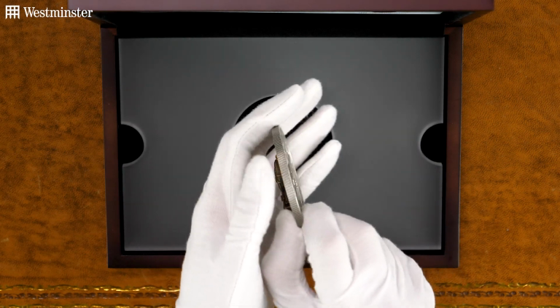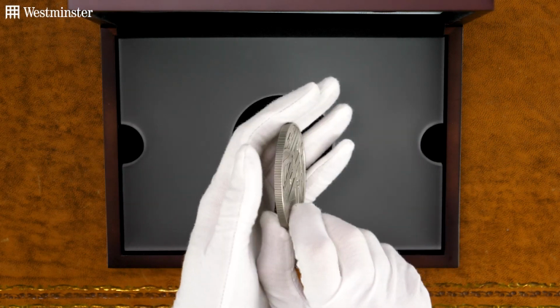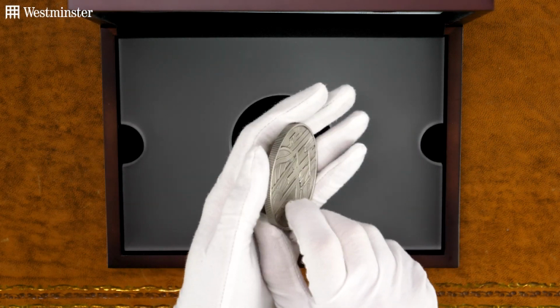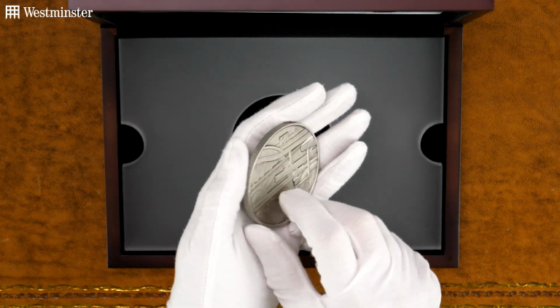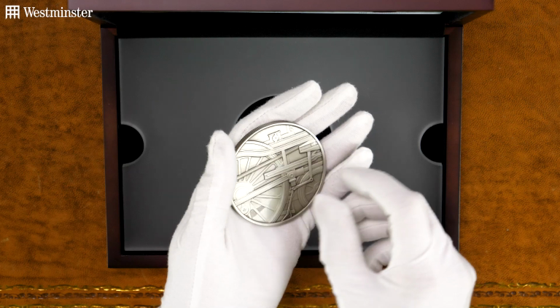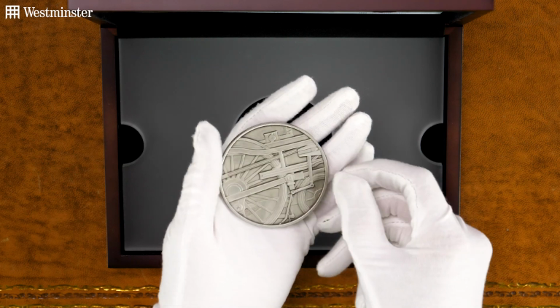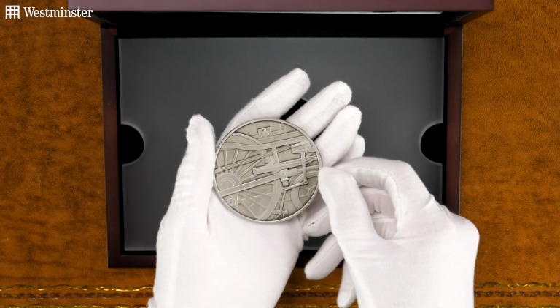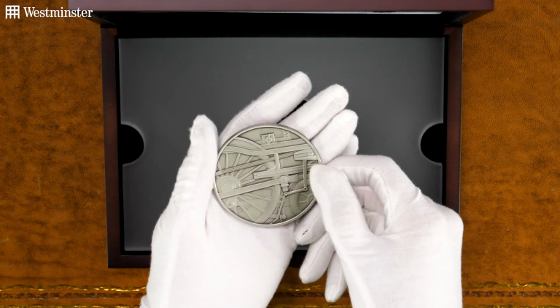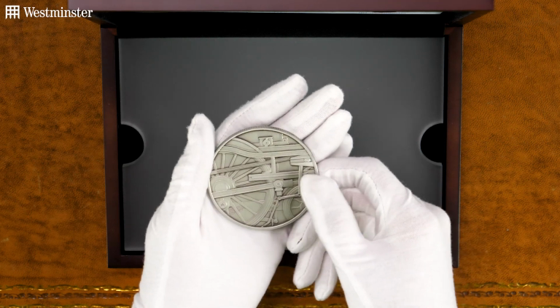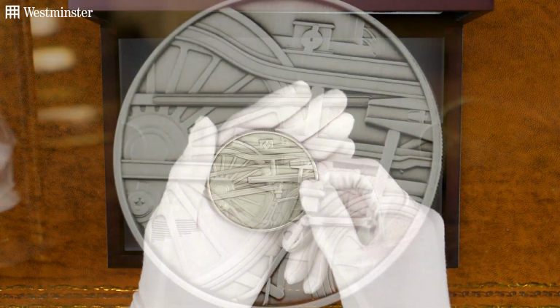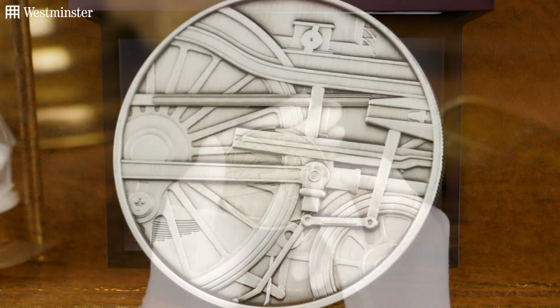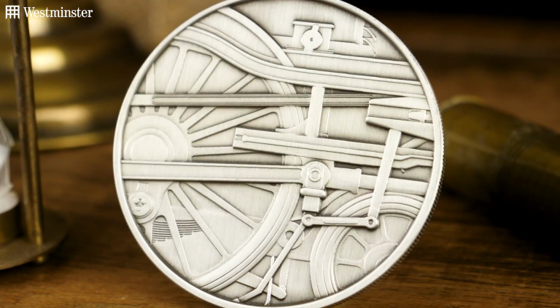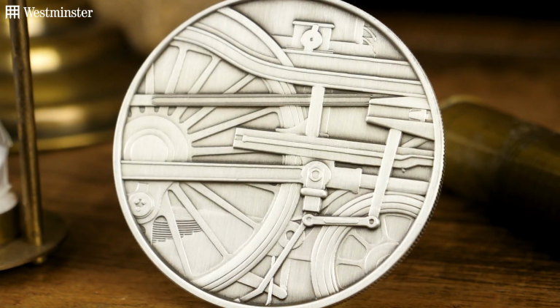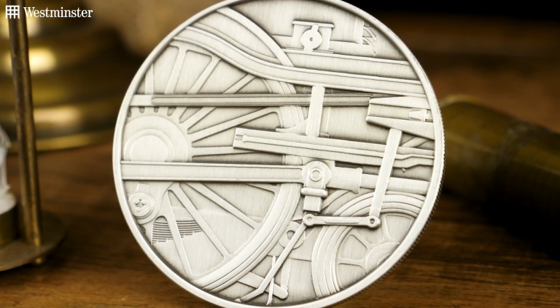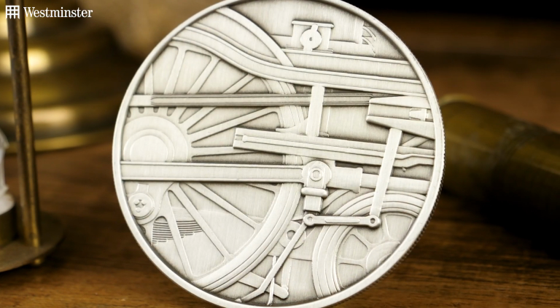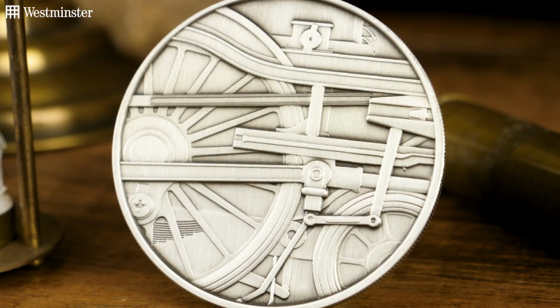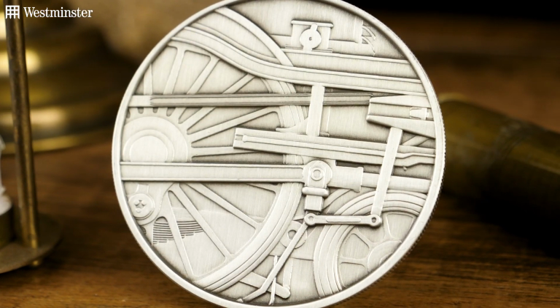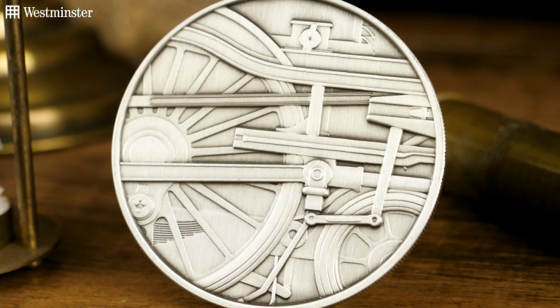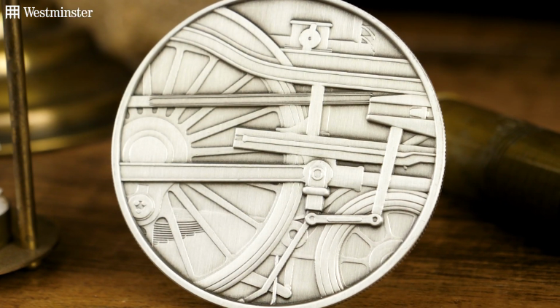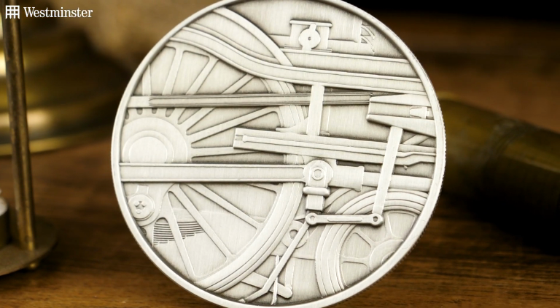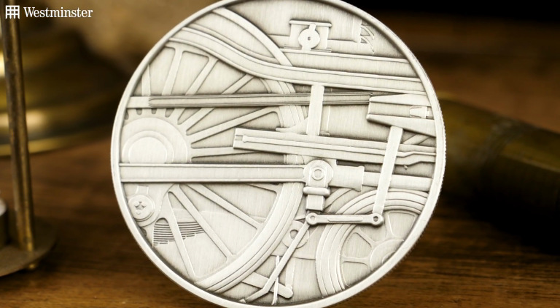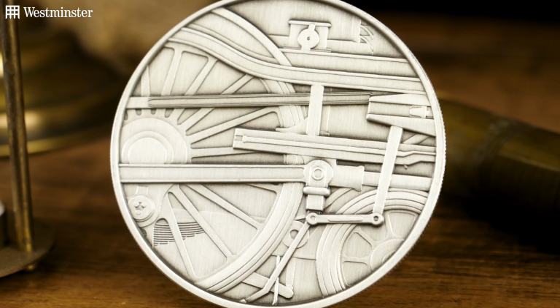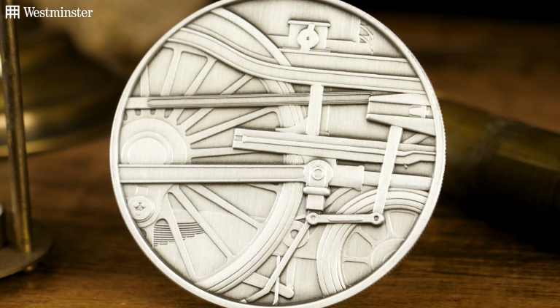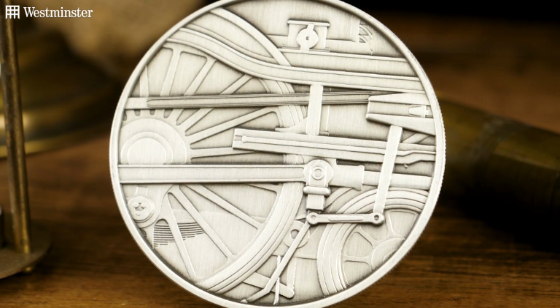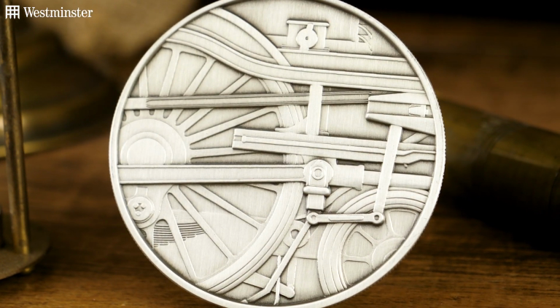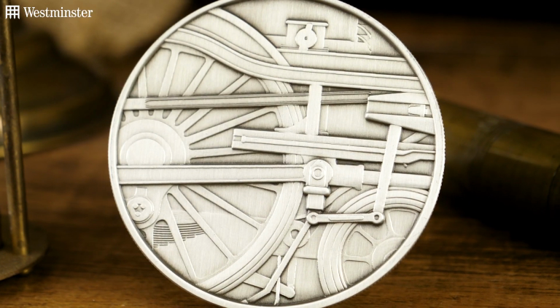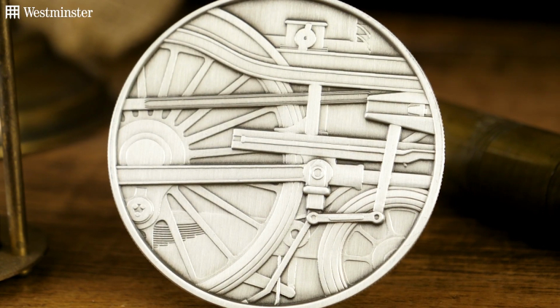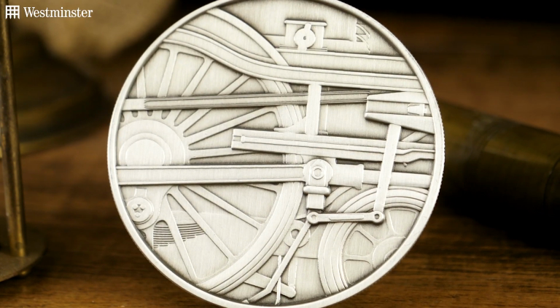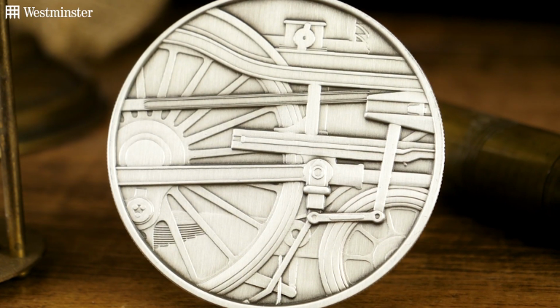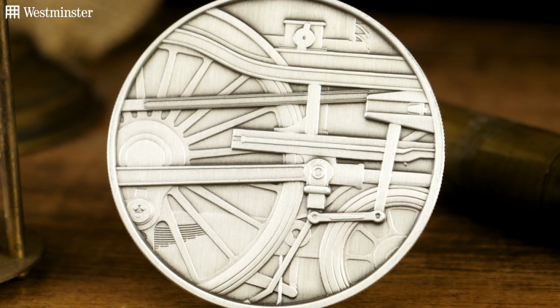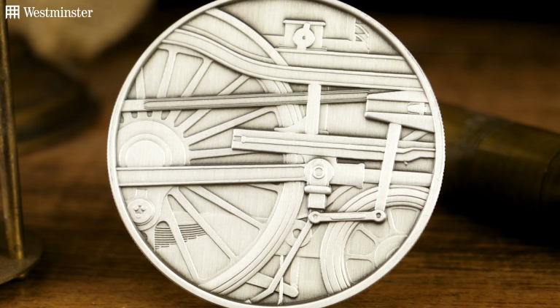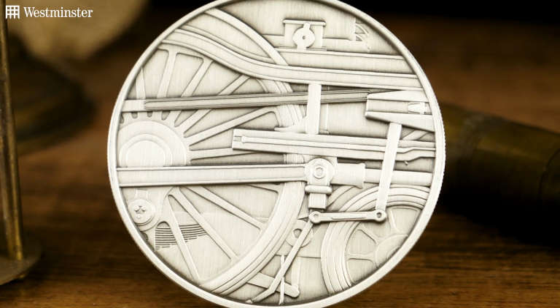But as for the reverse — if I just flip it over — you can see the impressive steam locomotive driving wheel design.